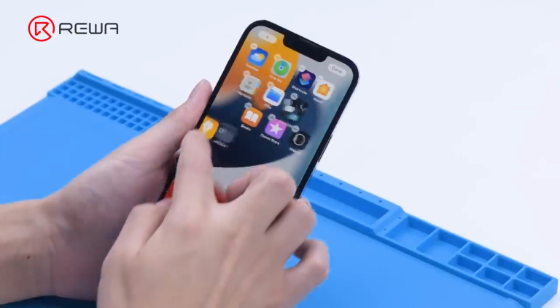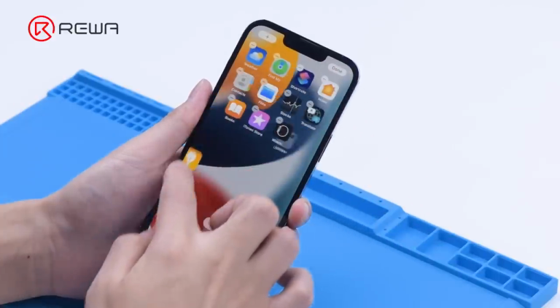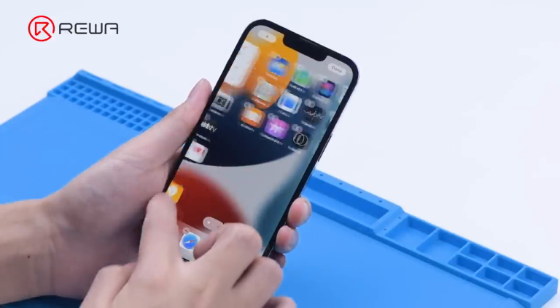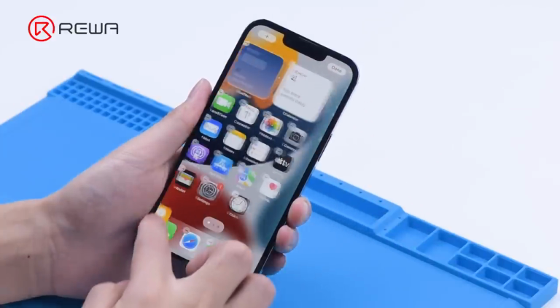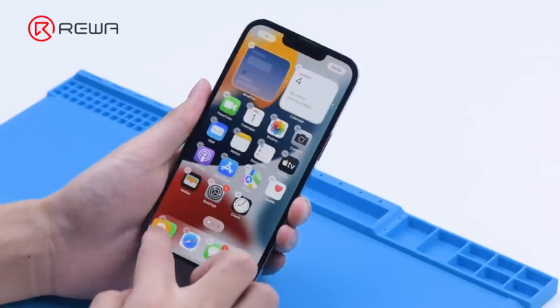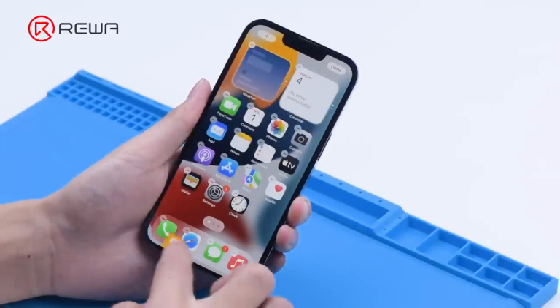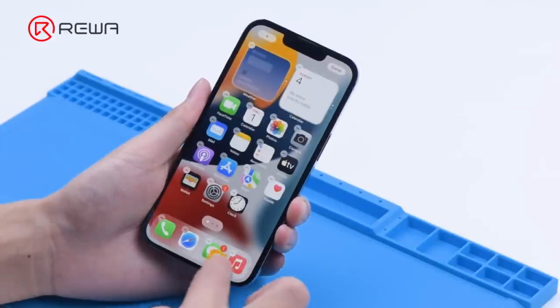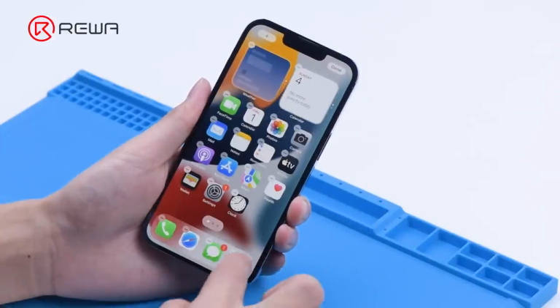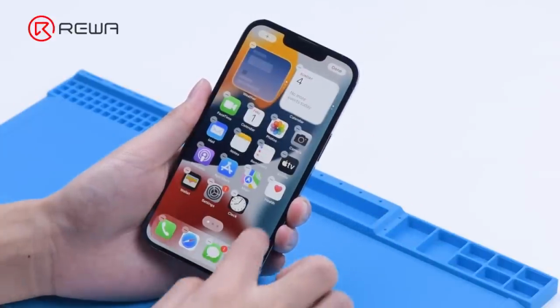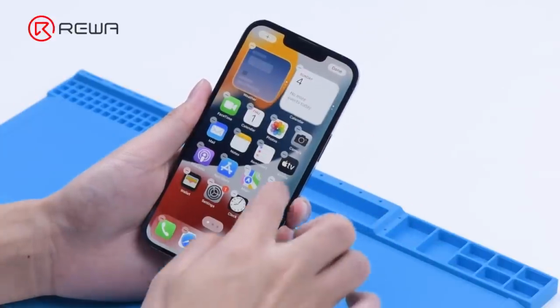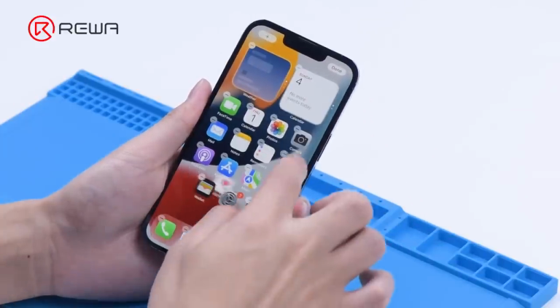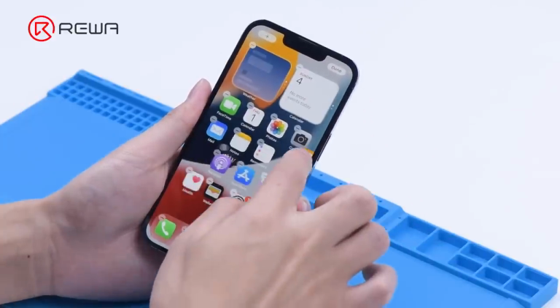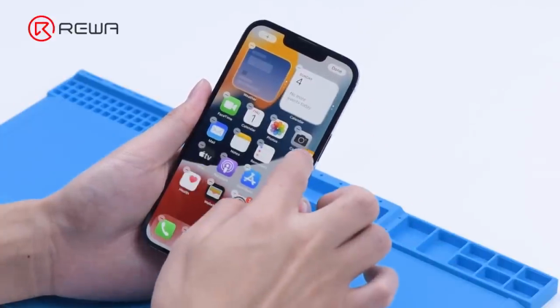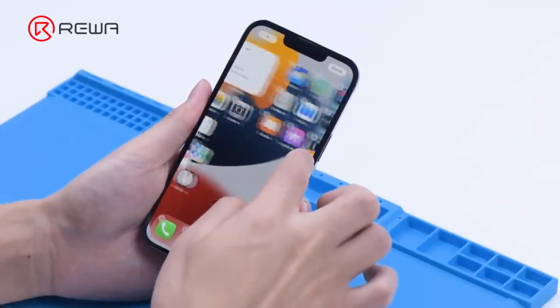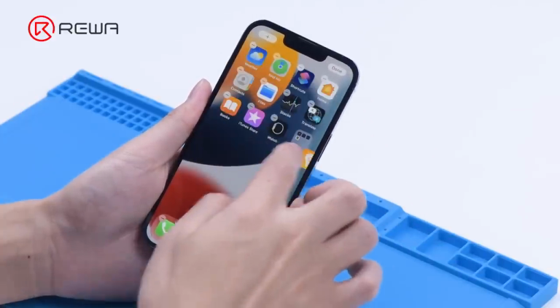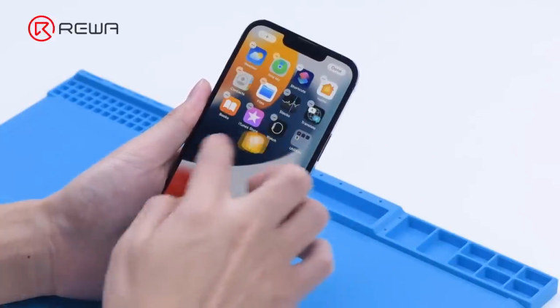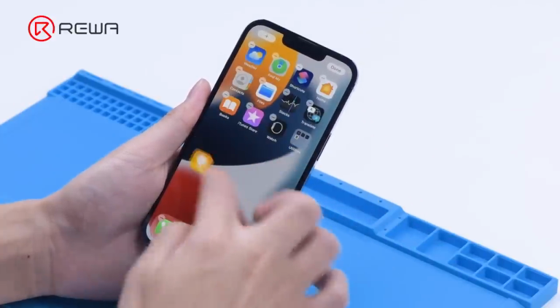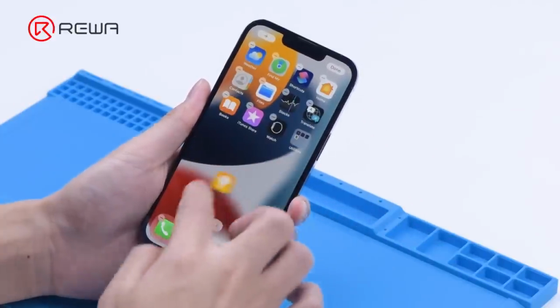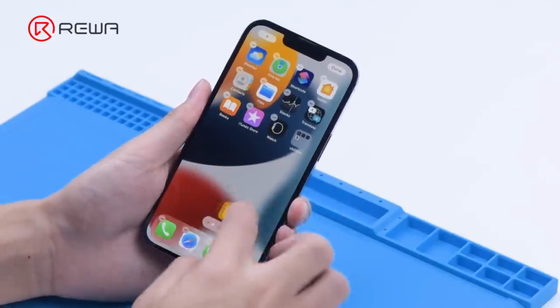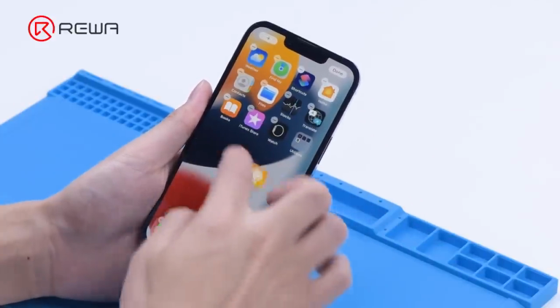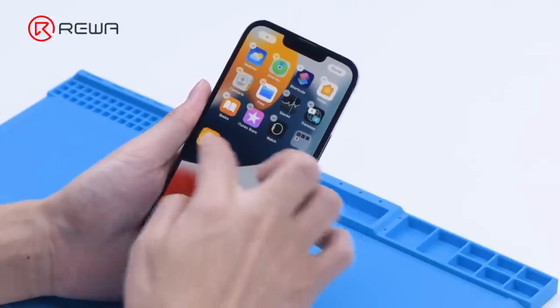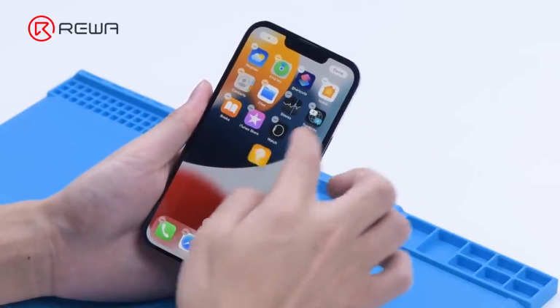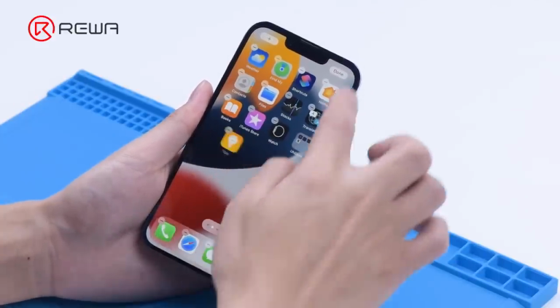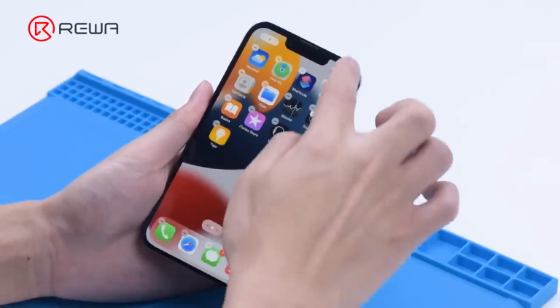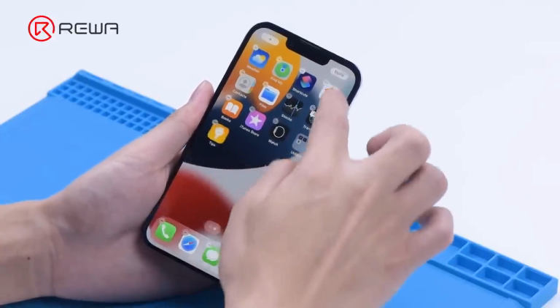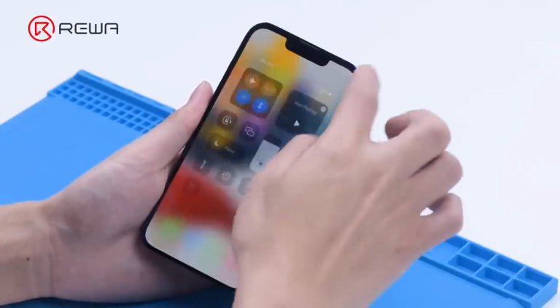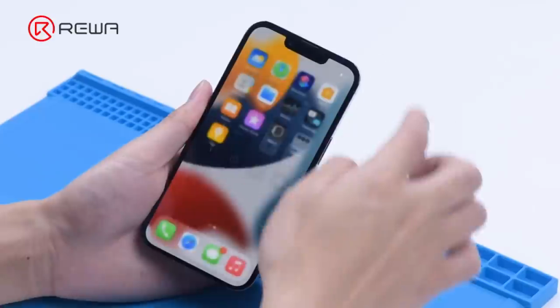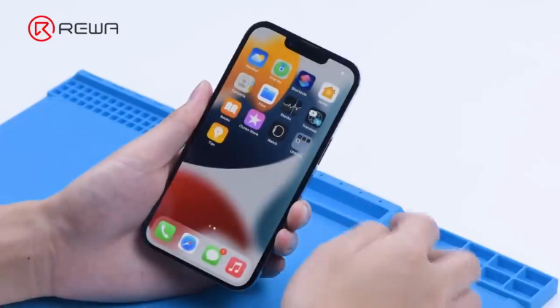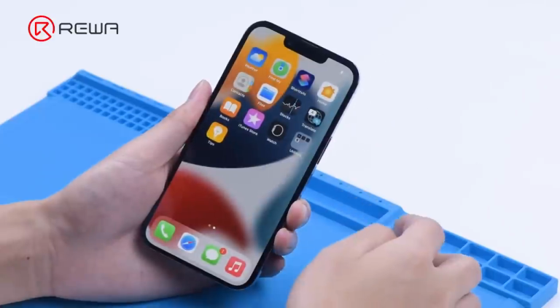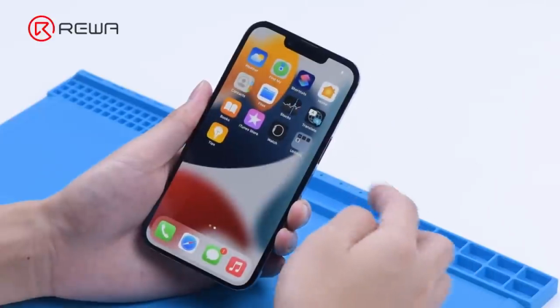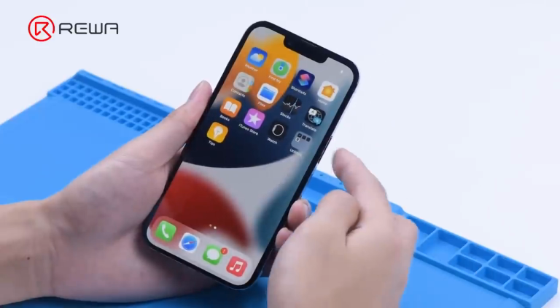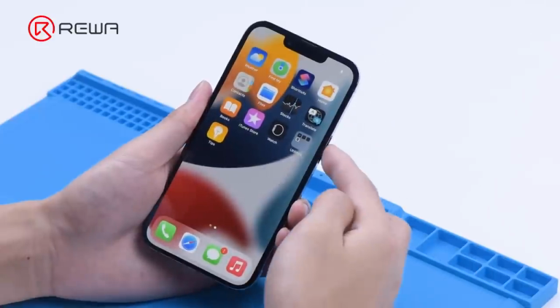Before refurbishing, we test the display and touch. Both the display and touch work fine.